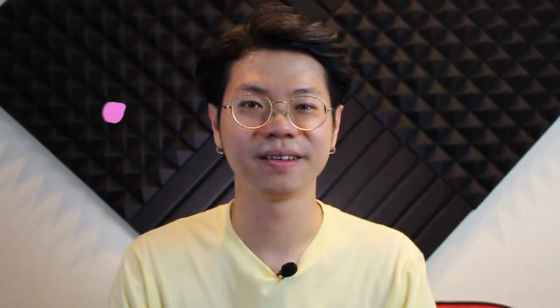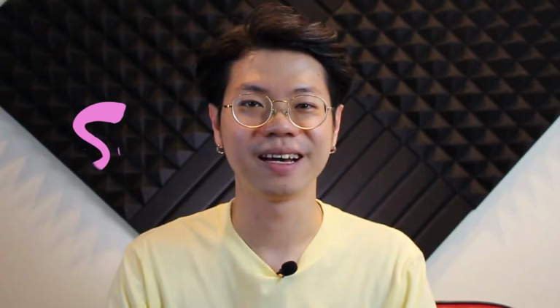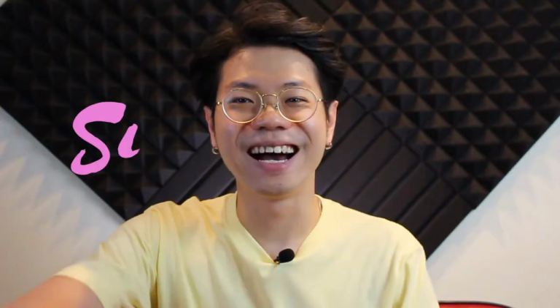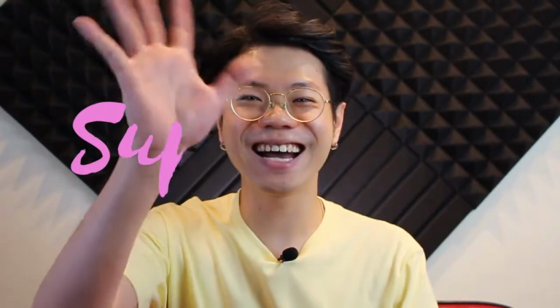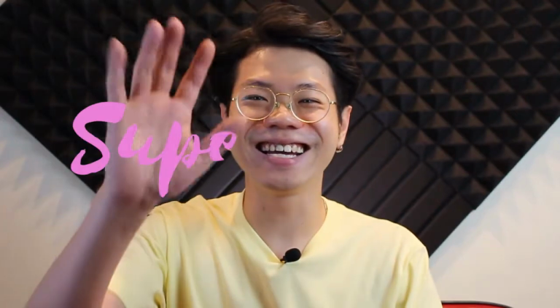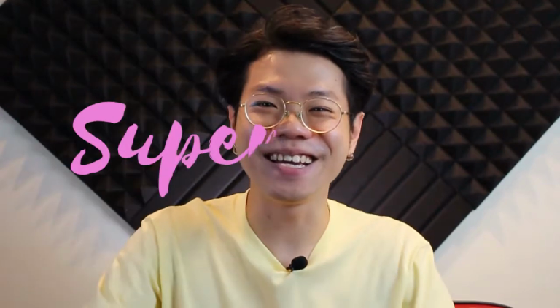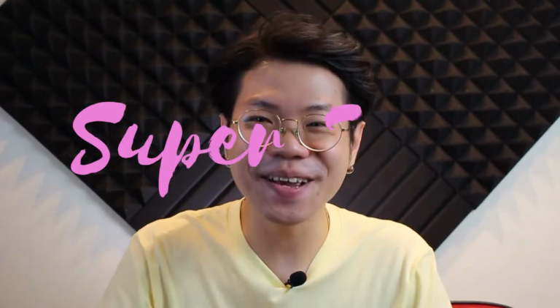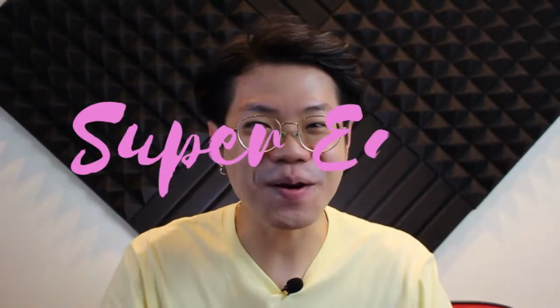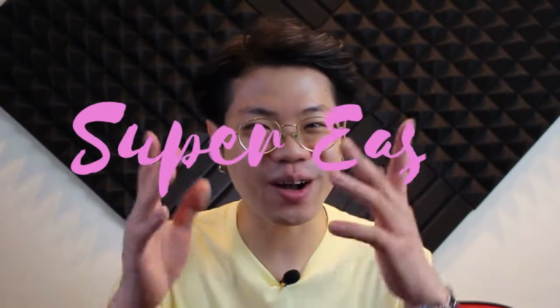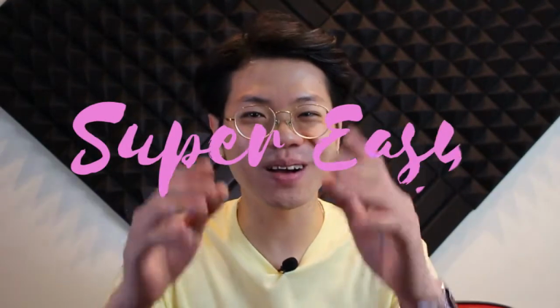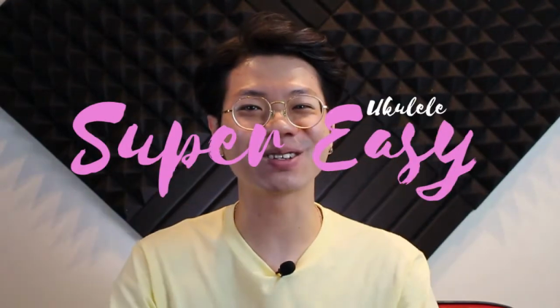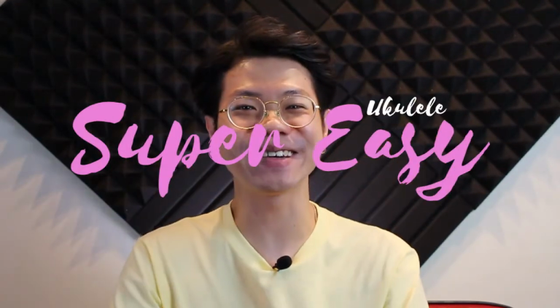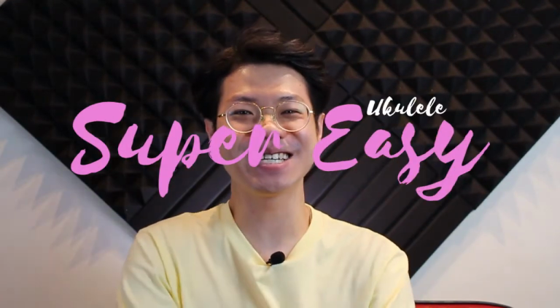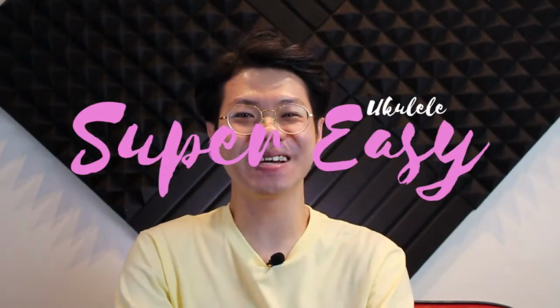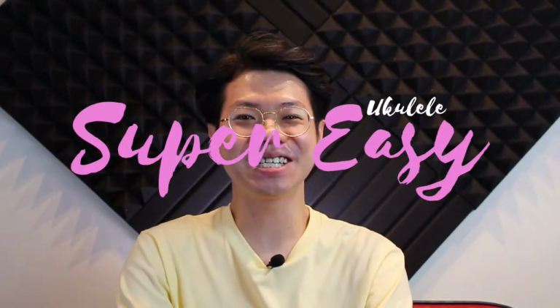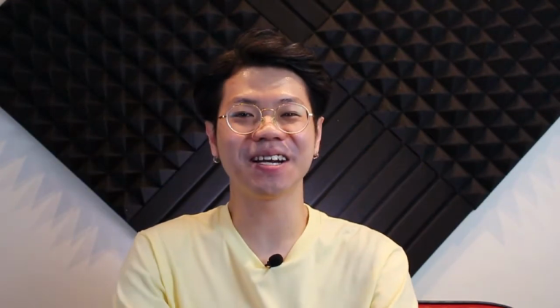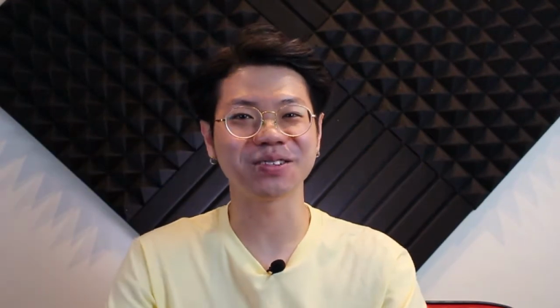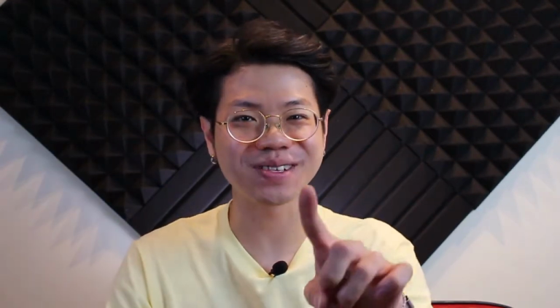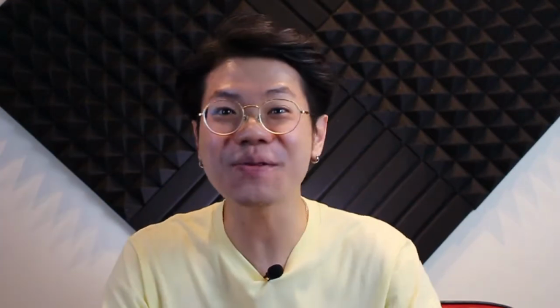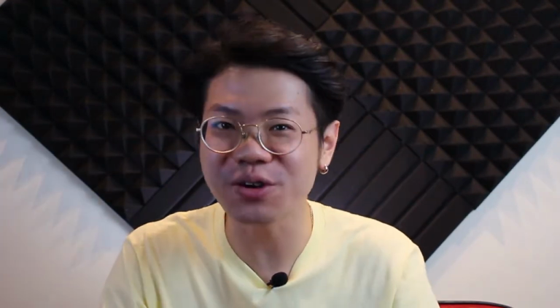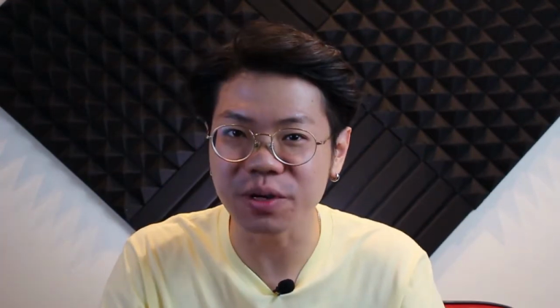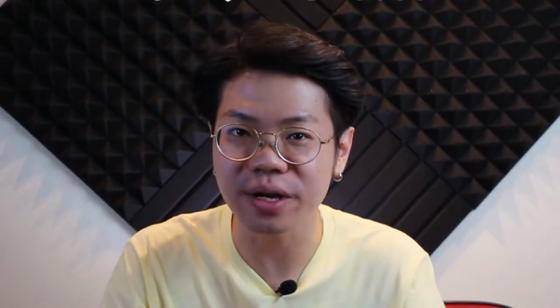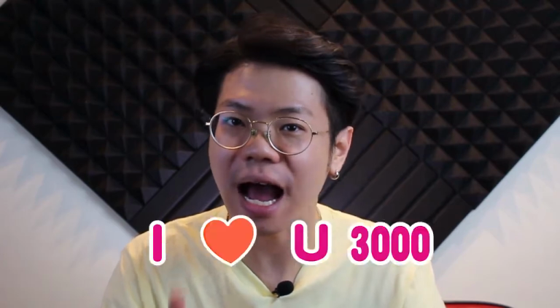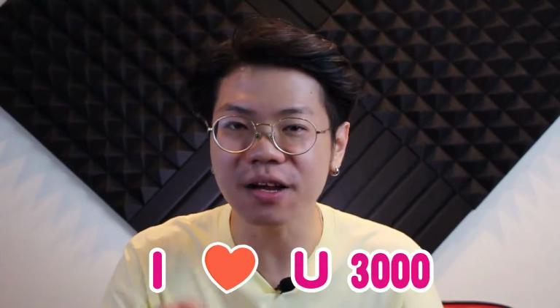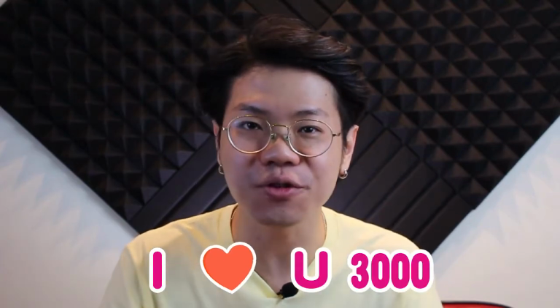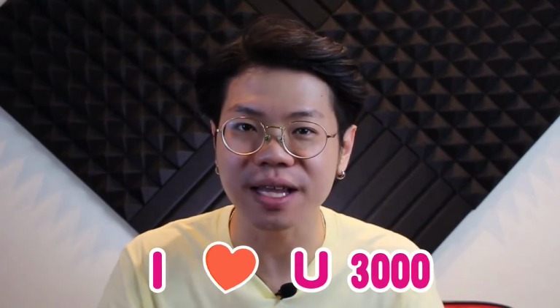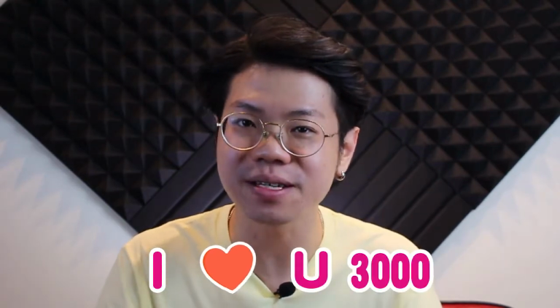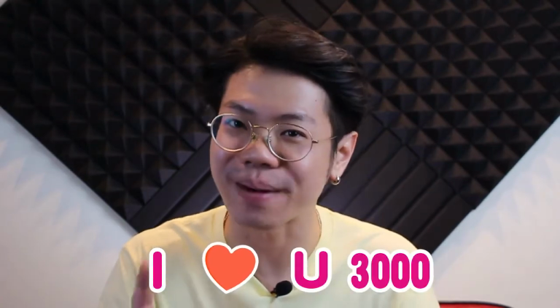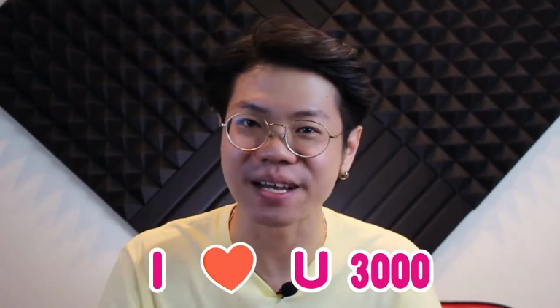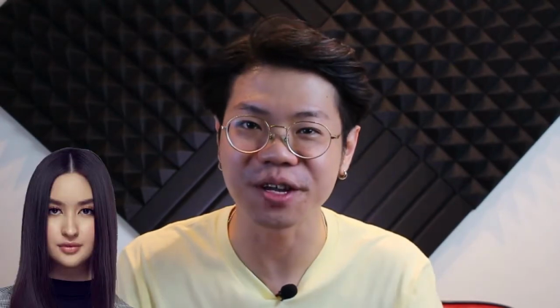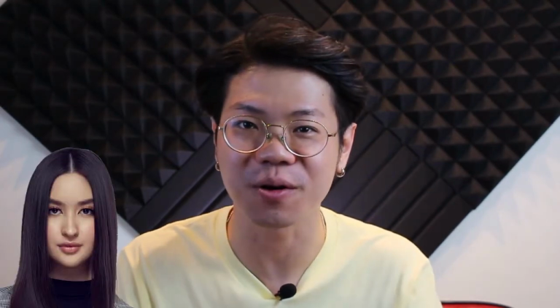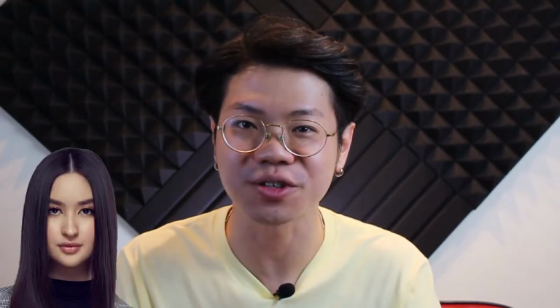Hi, Ian here. Welcome back to Super Easy Ukulele Channel. Today we are going to be doing I Love You 3000 by Stephanie Poetri.